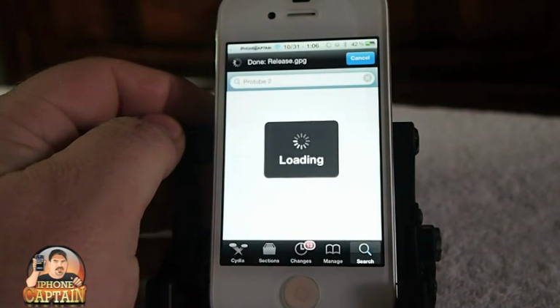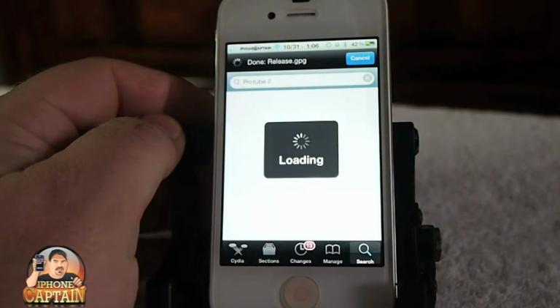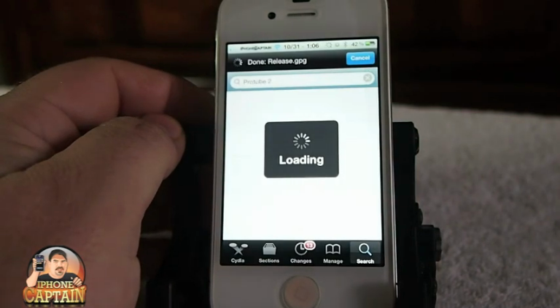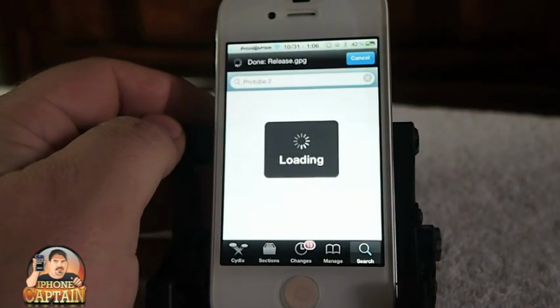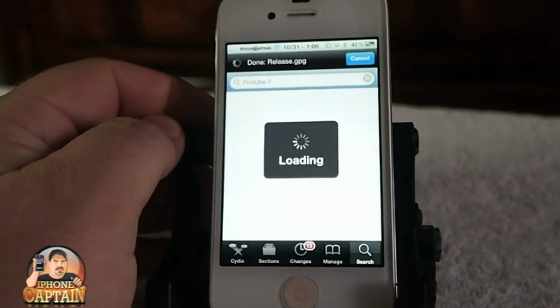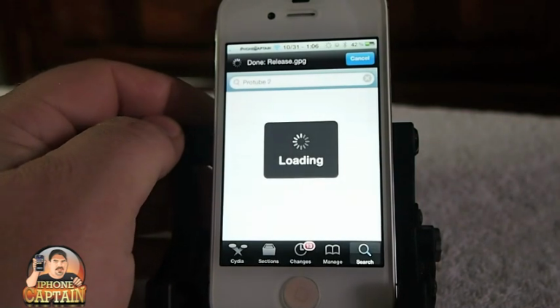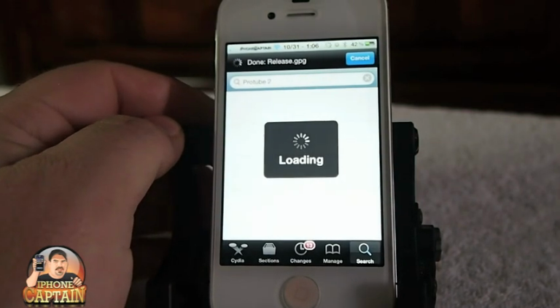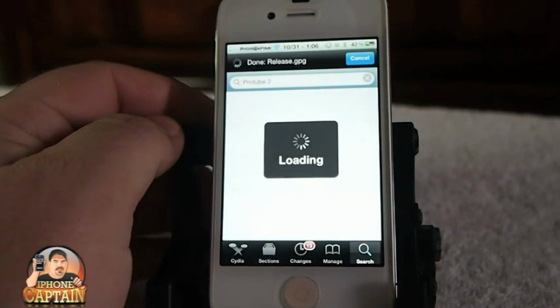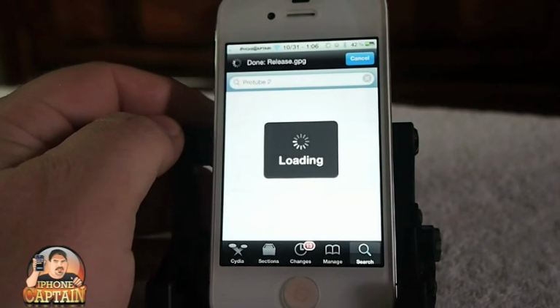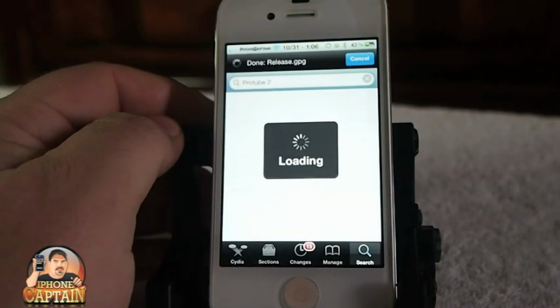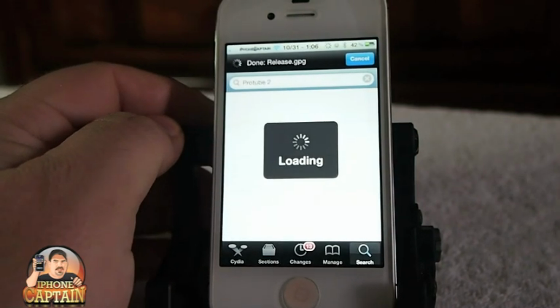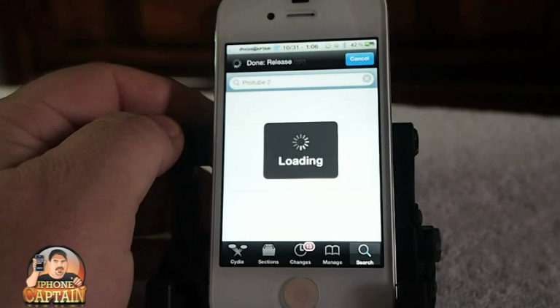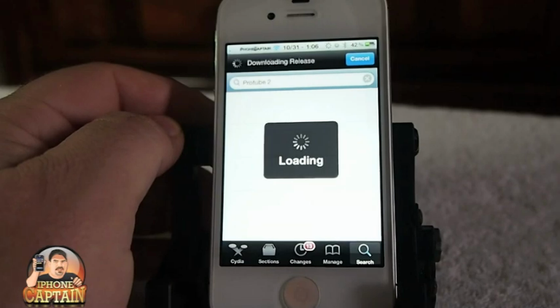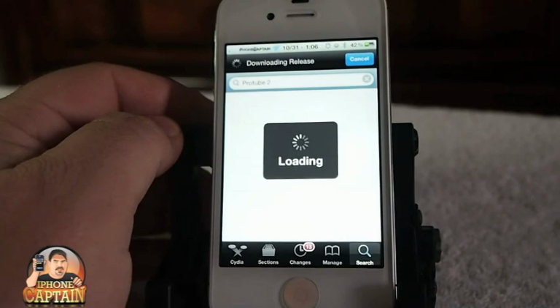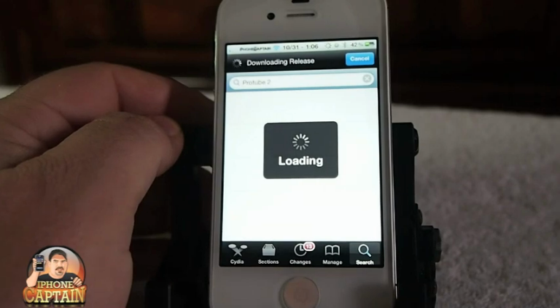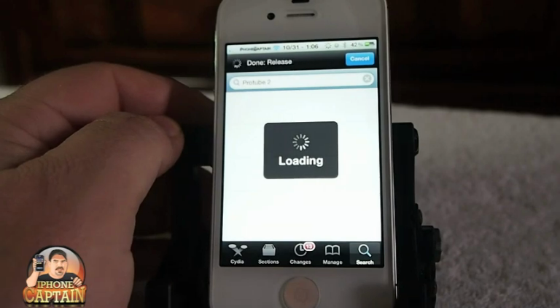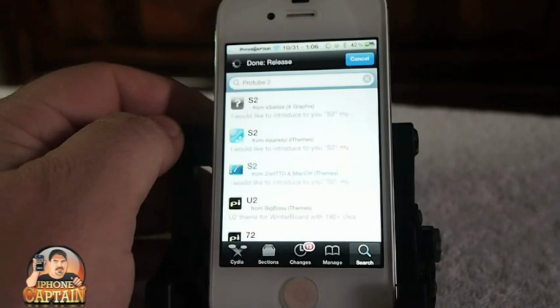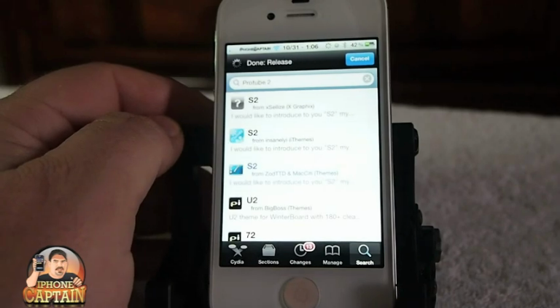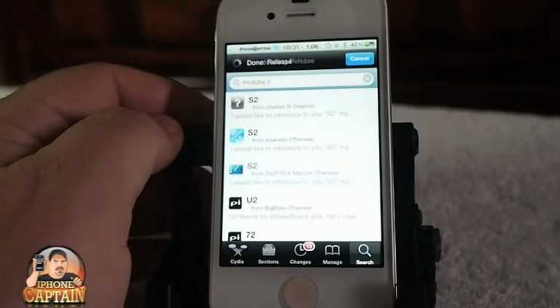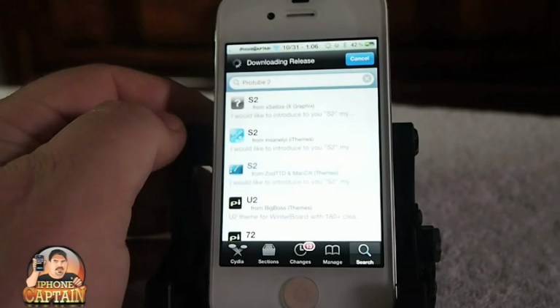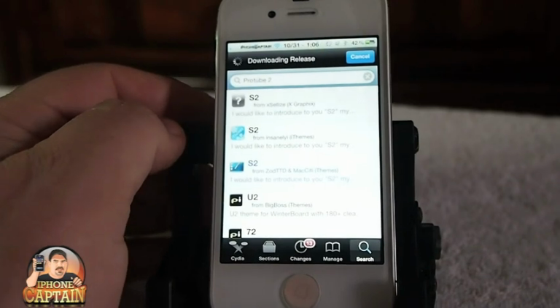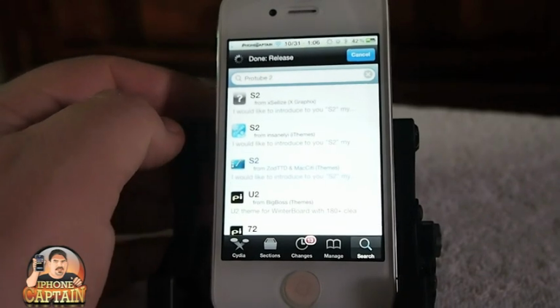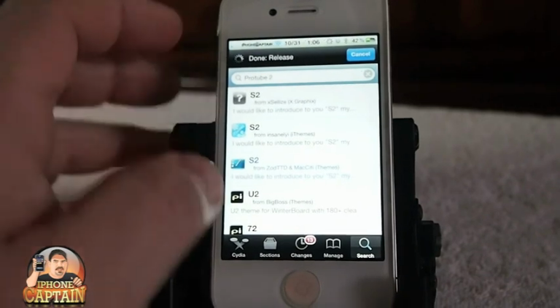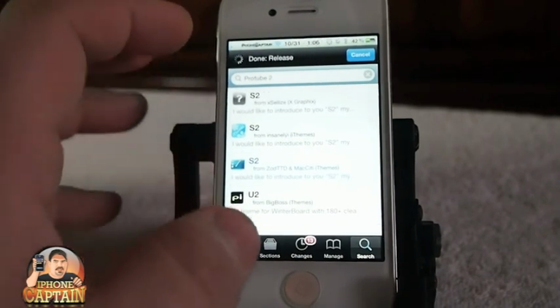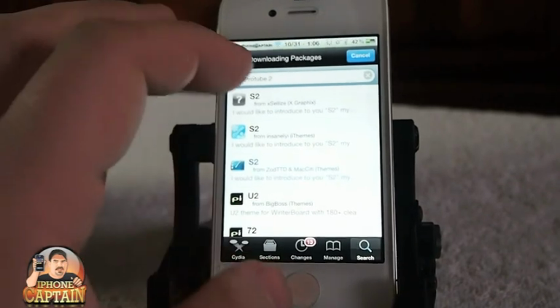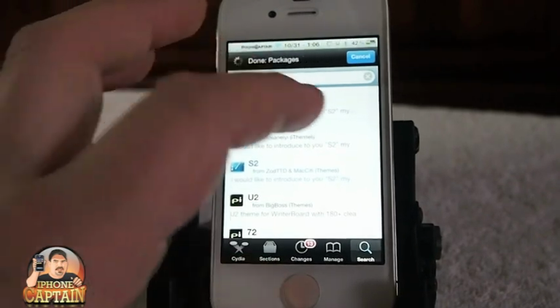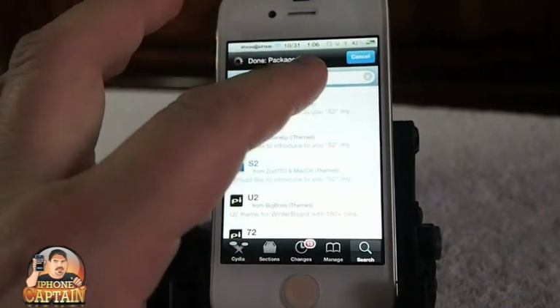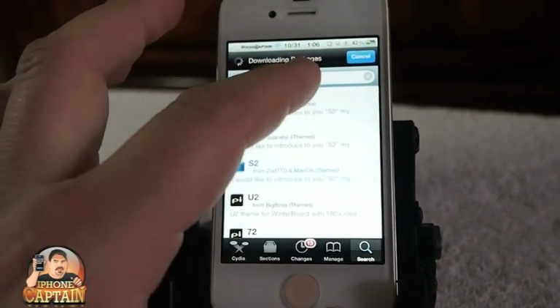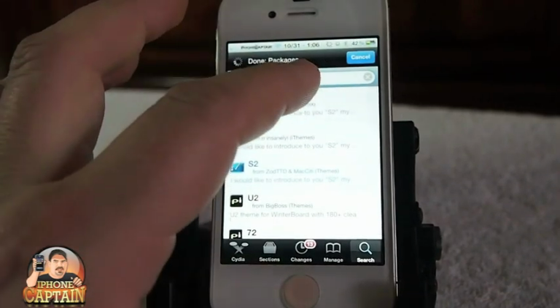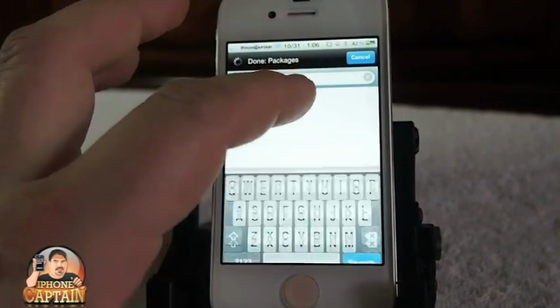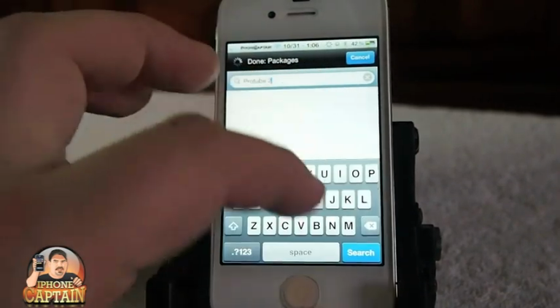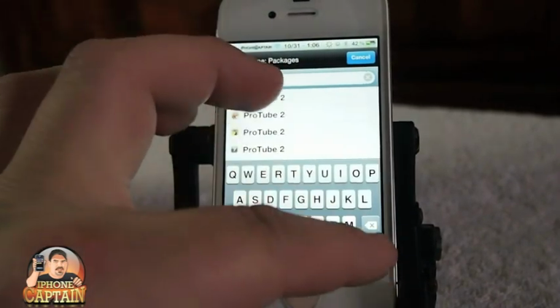I'm going to show you some of its features inside of Cydia.